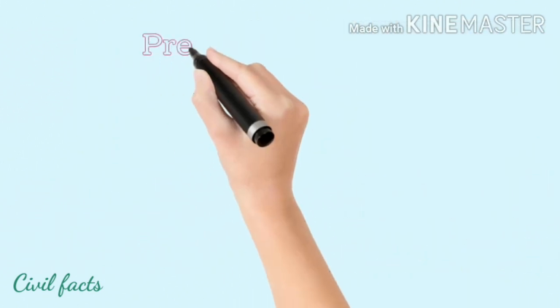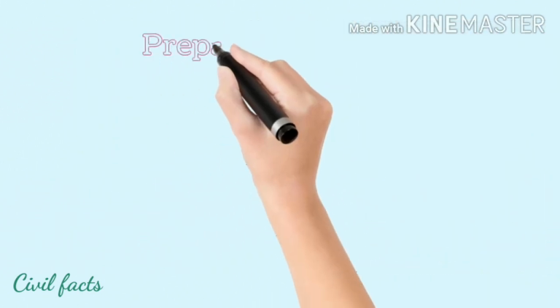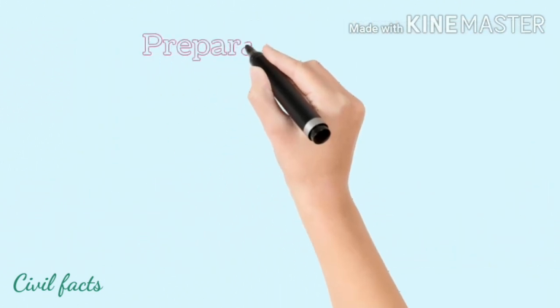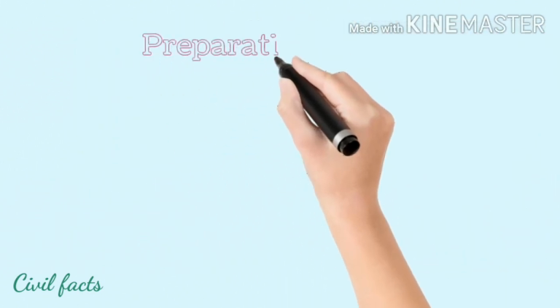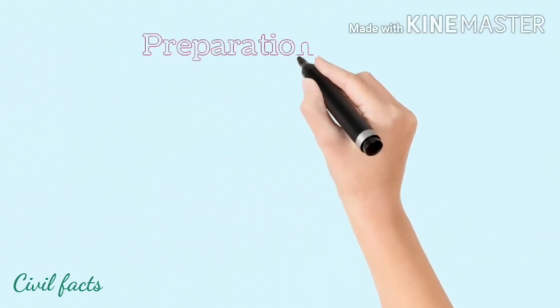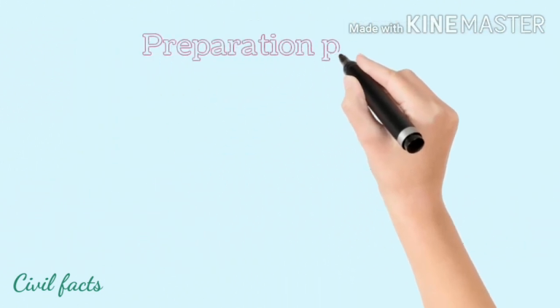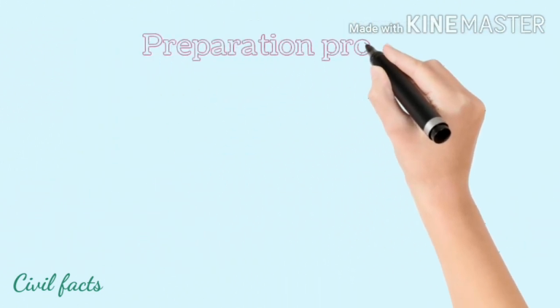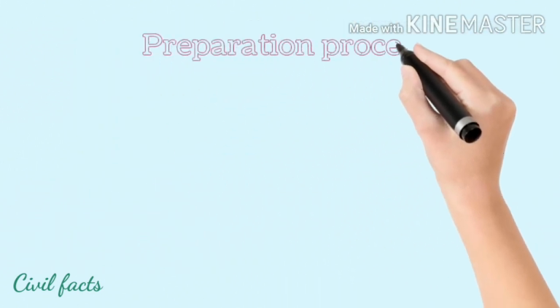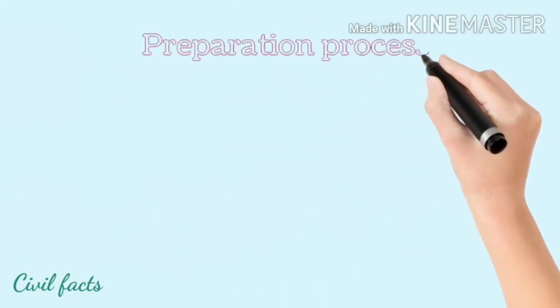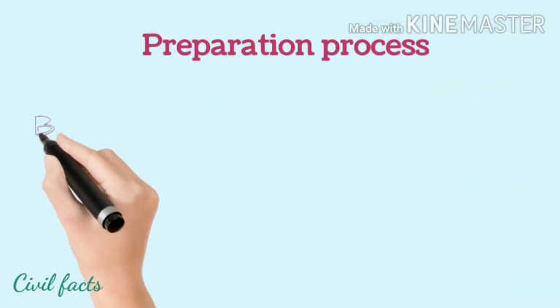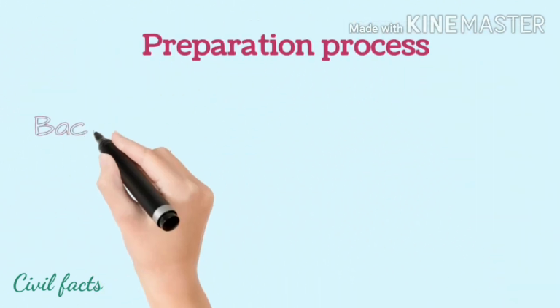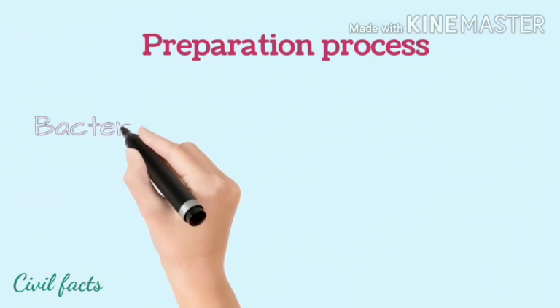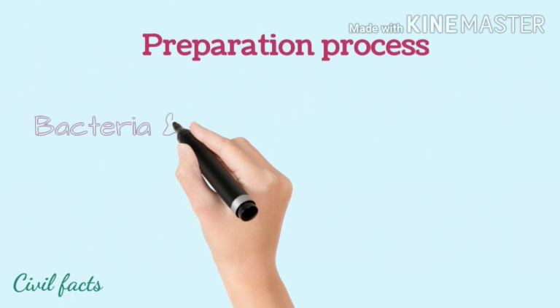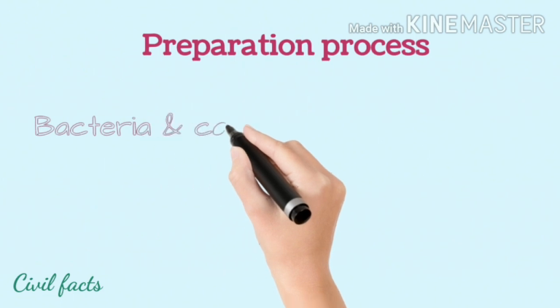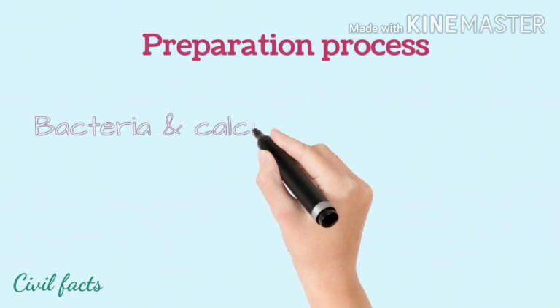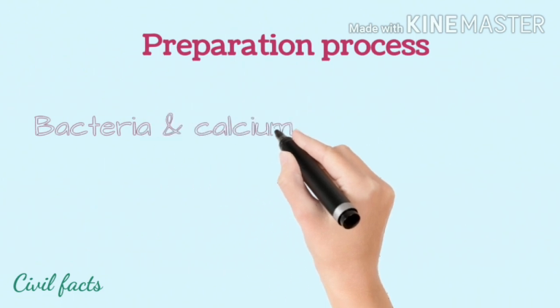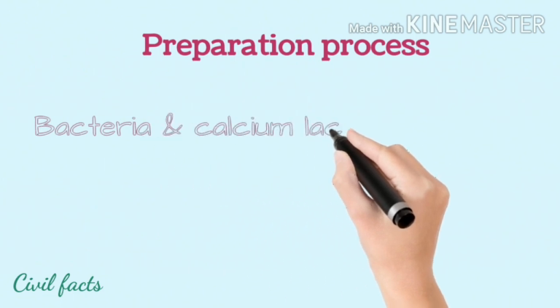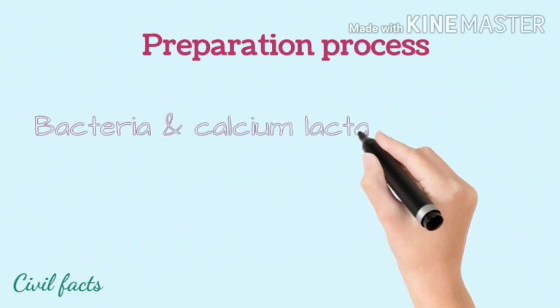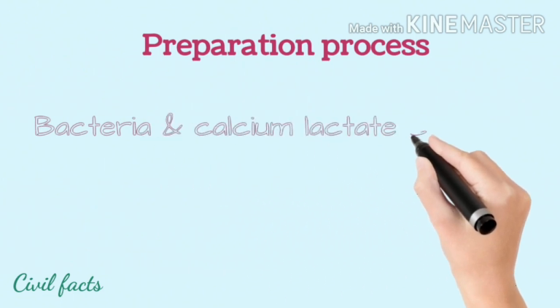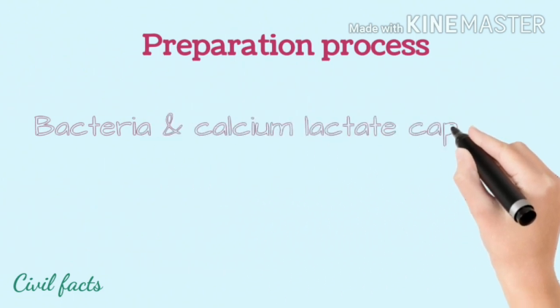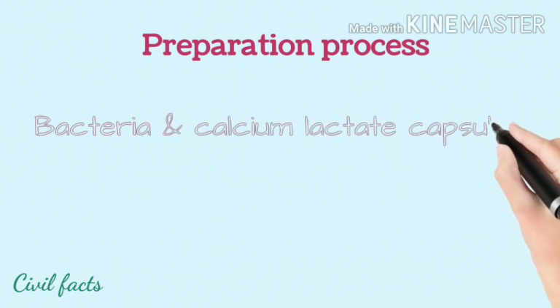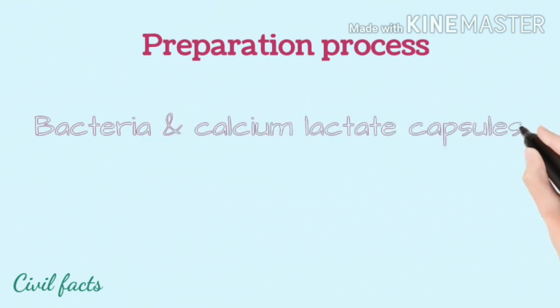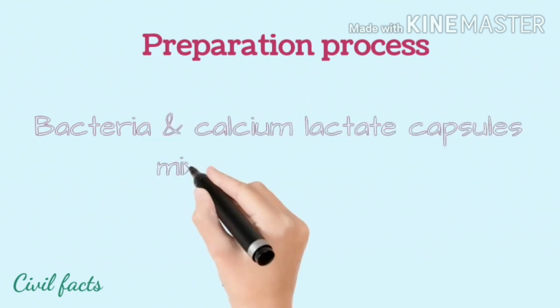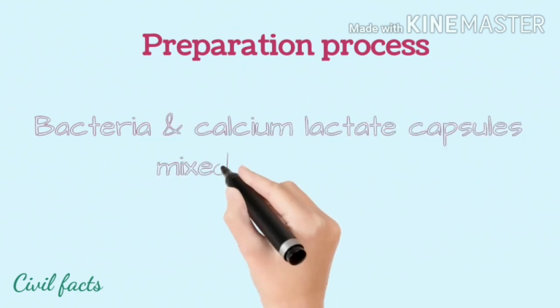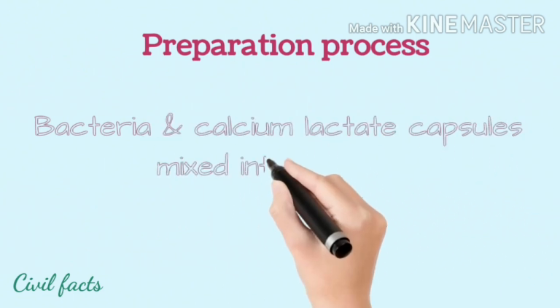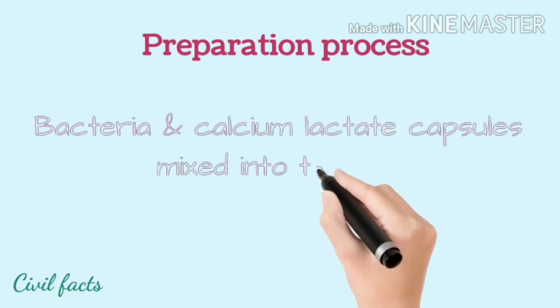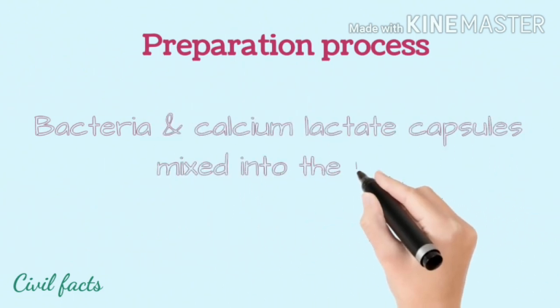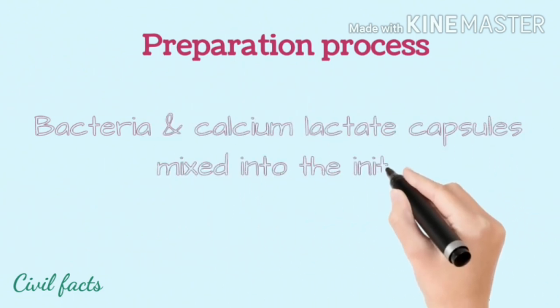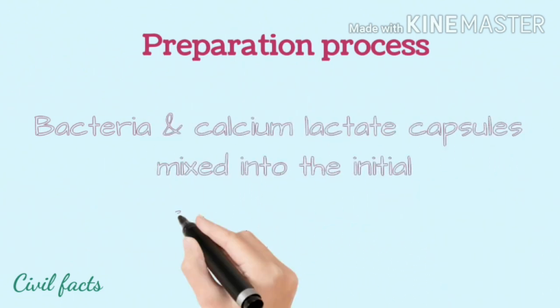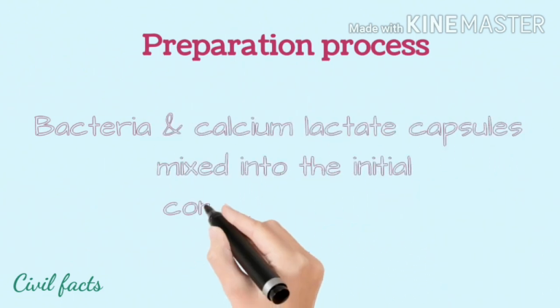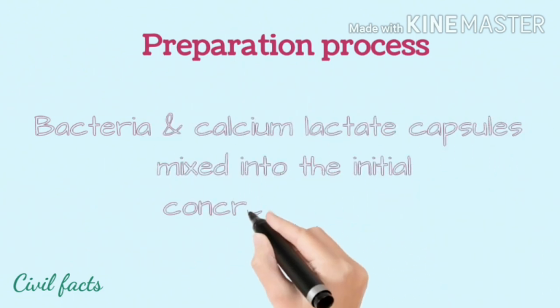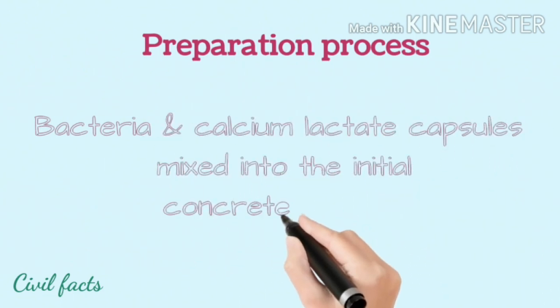Preparation process: bacteria and calcium lactate capsules are mixed into the initial concrete mixture.